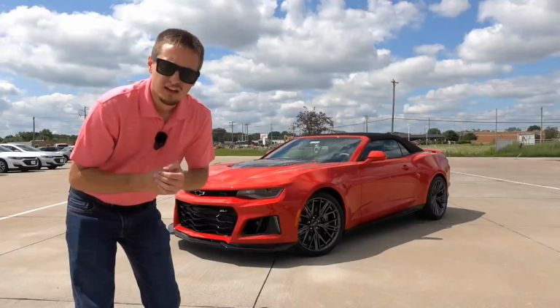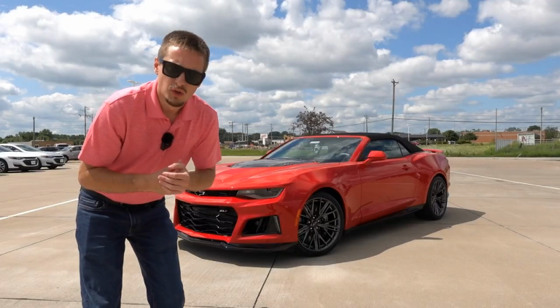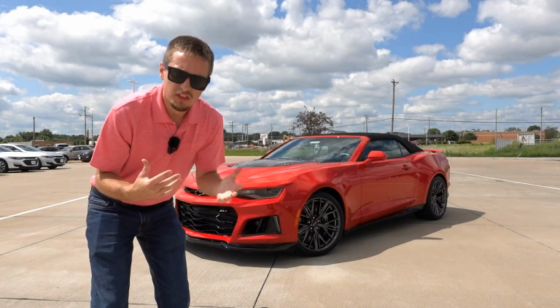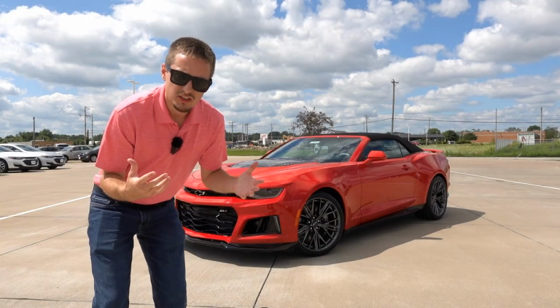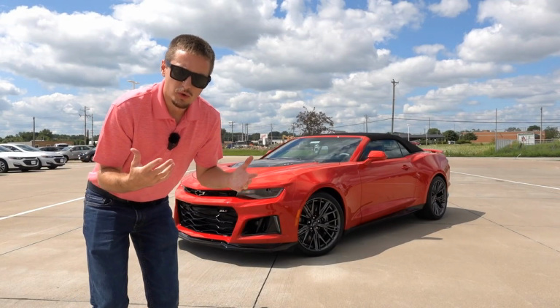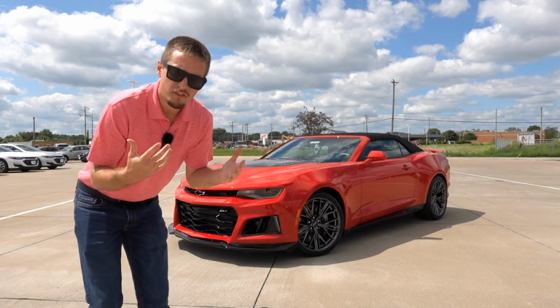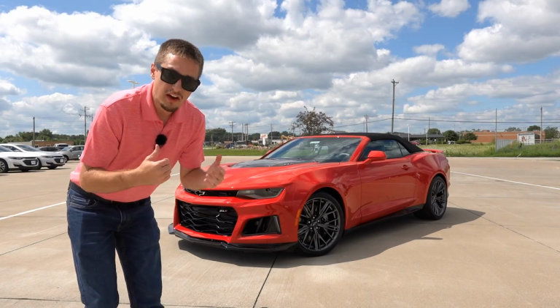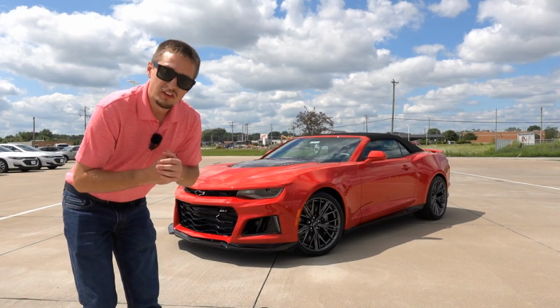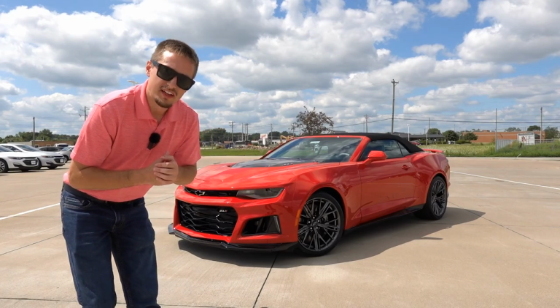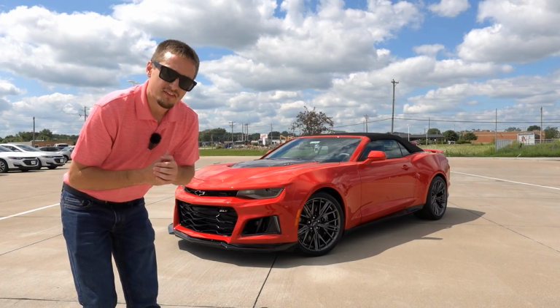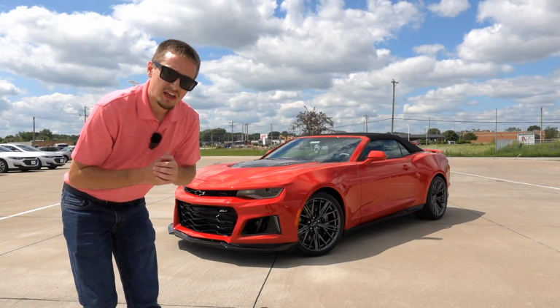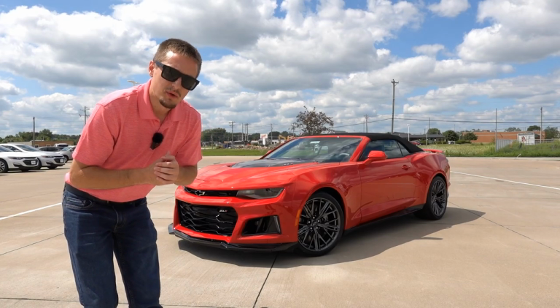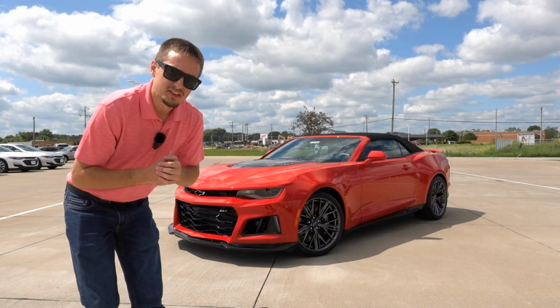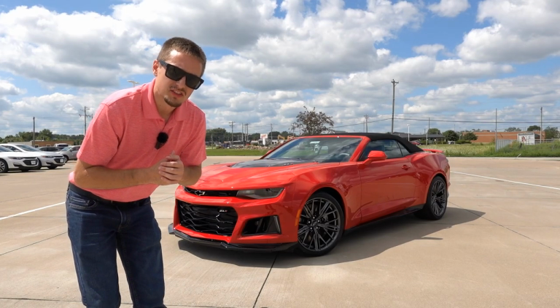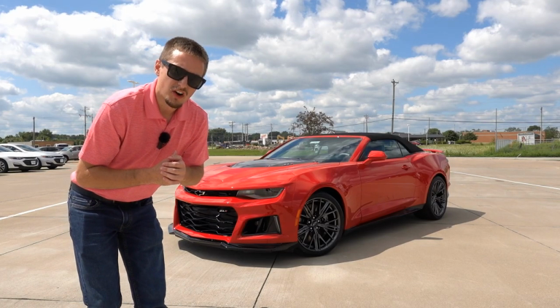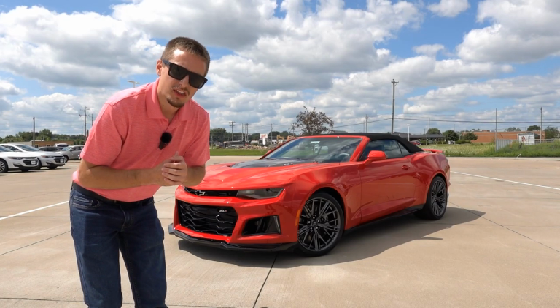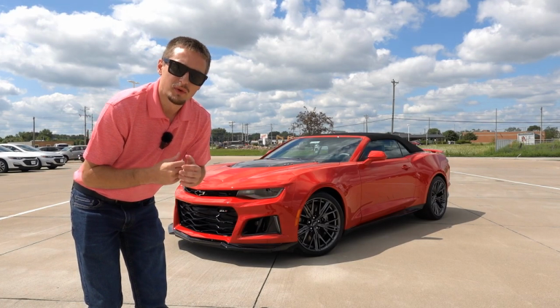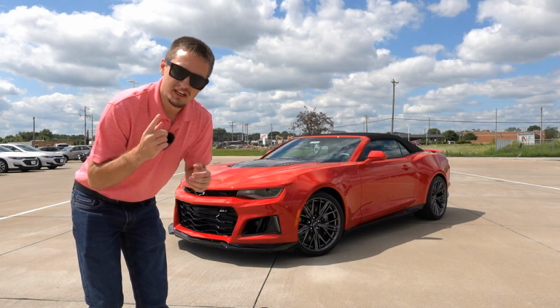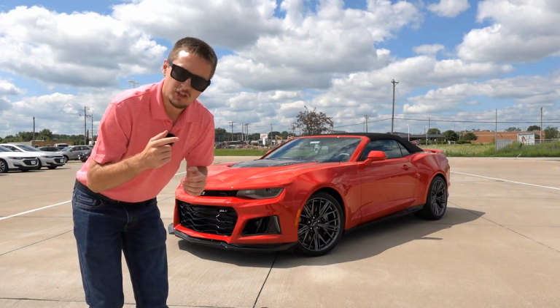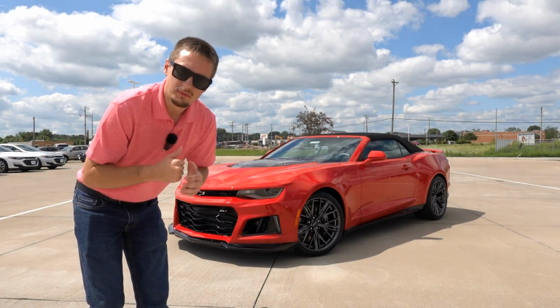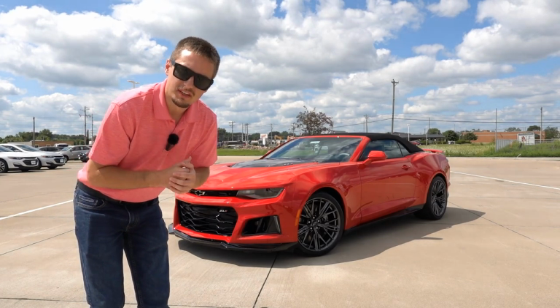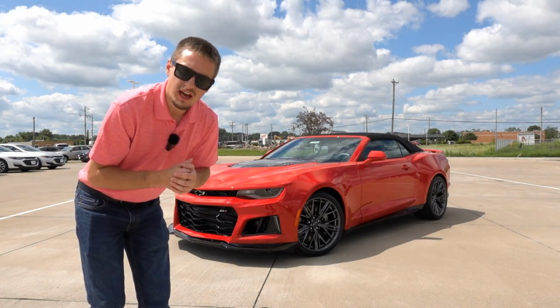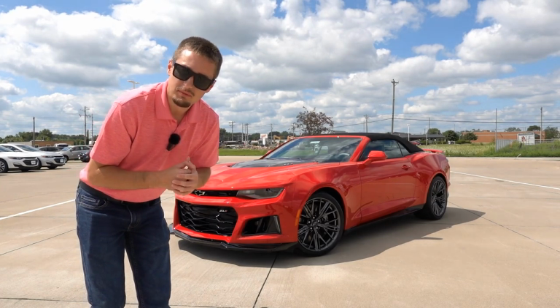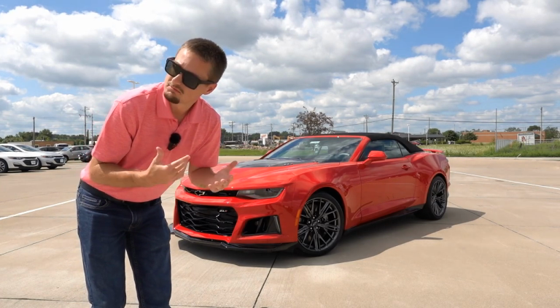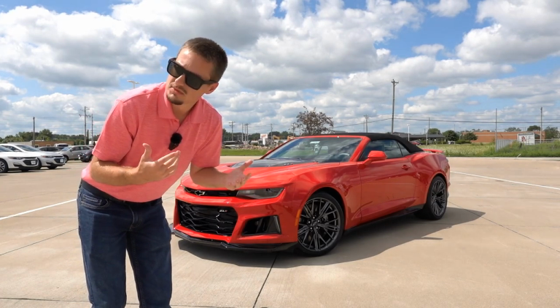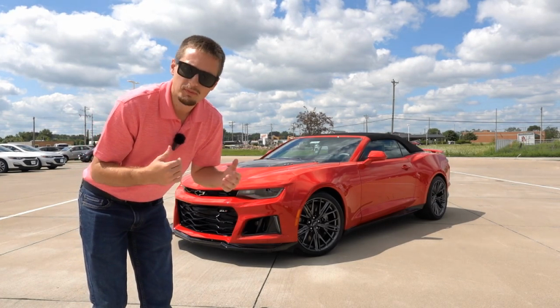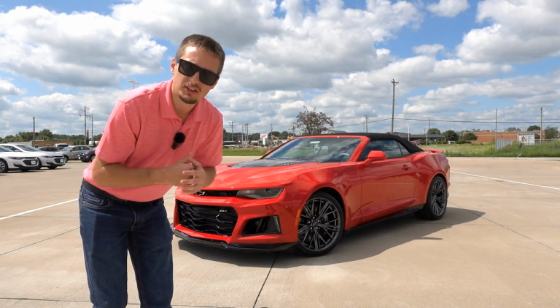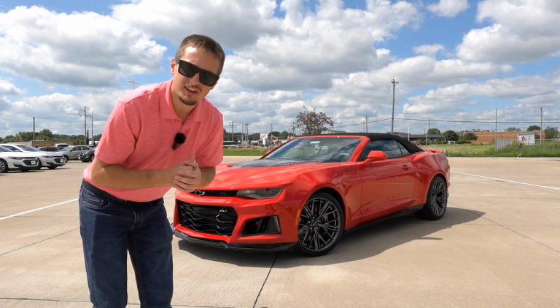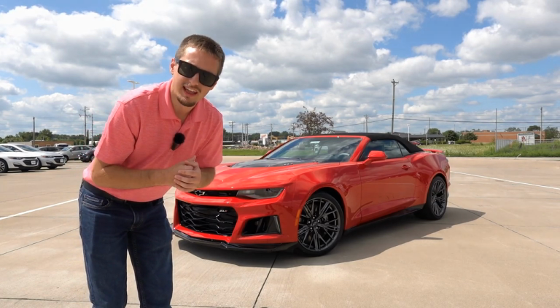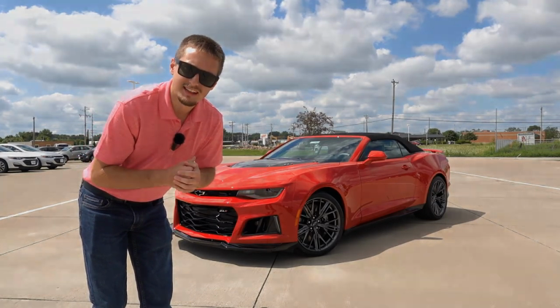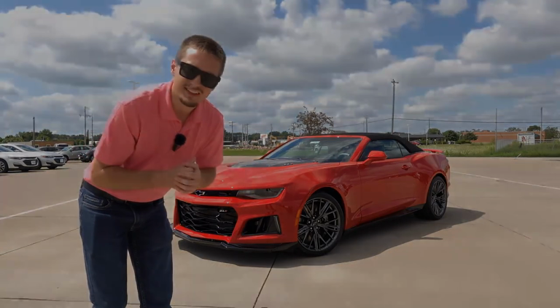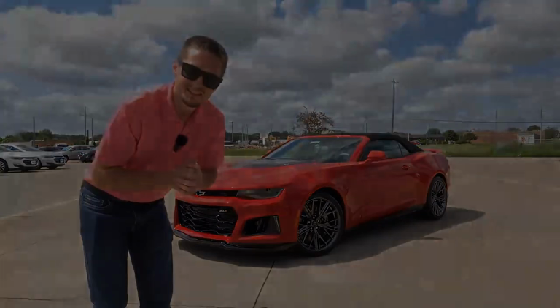To fairly evaluate this car, I think we need to drop the top, especially on a day like this.